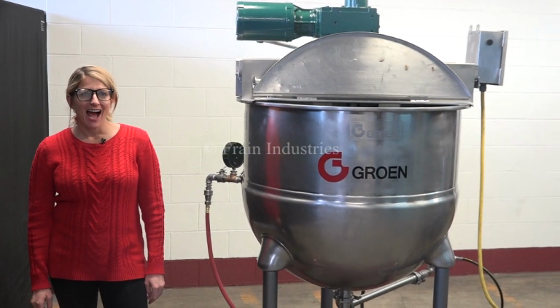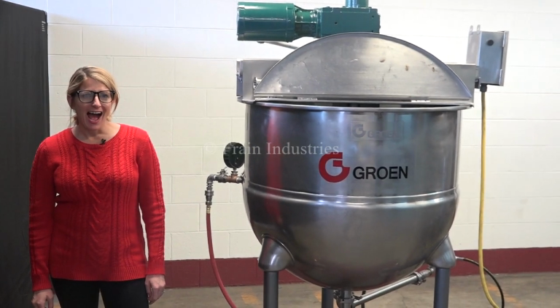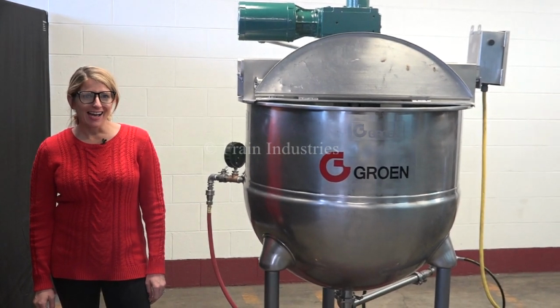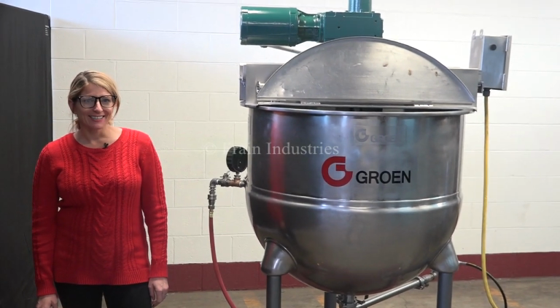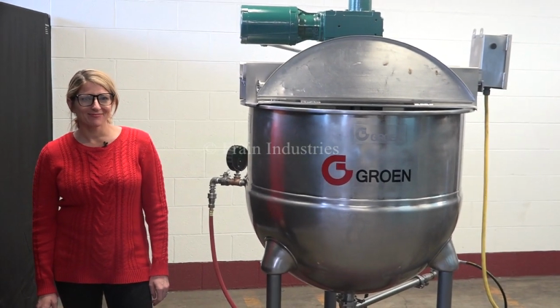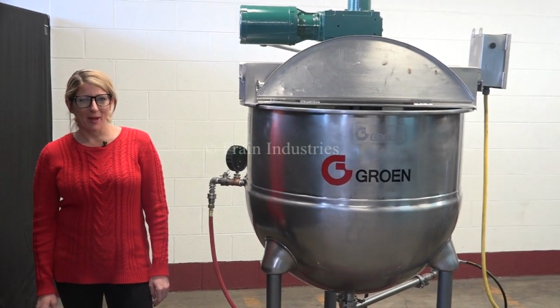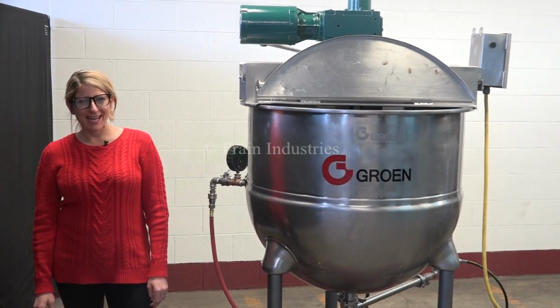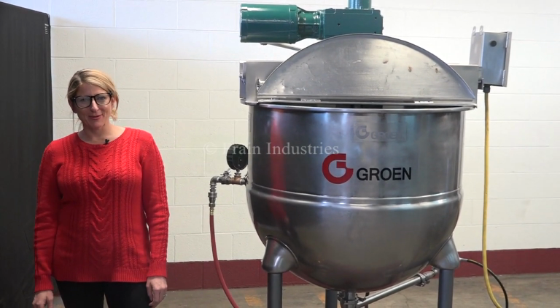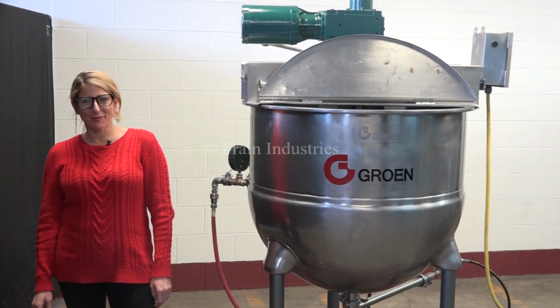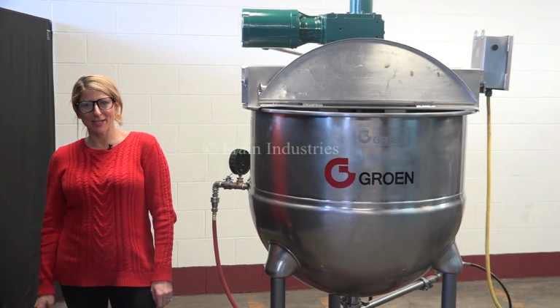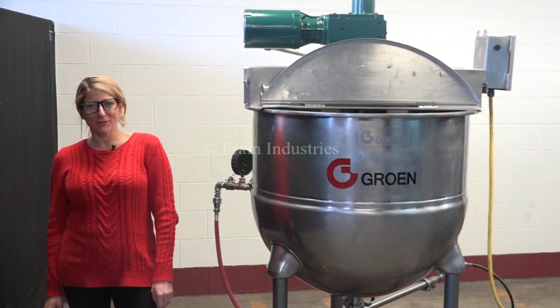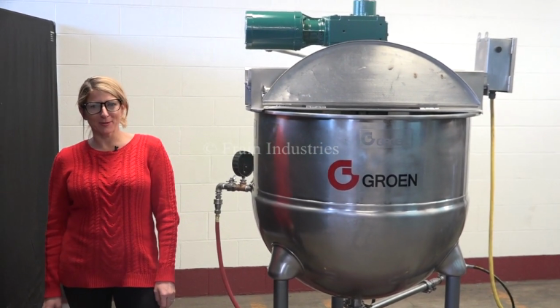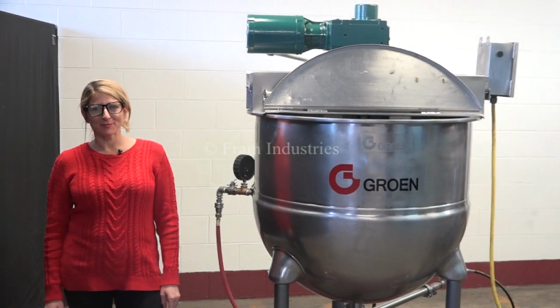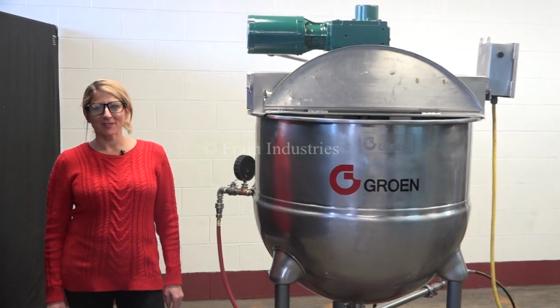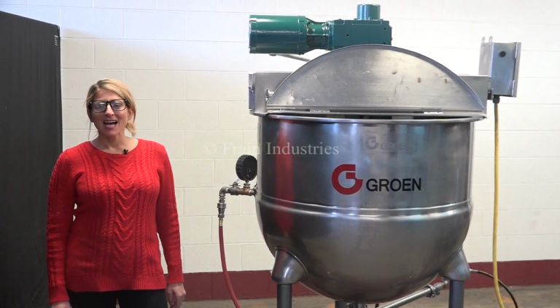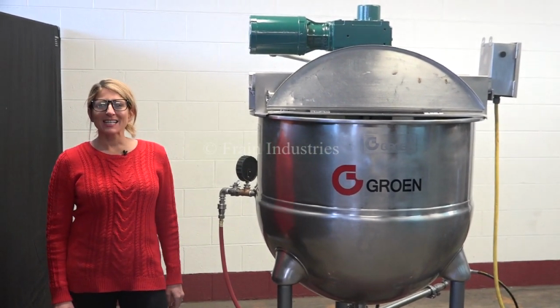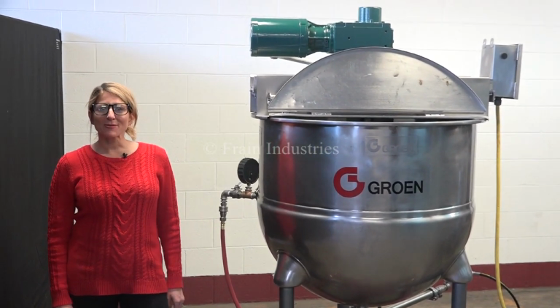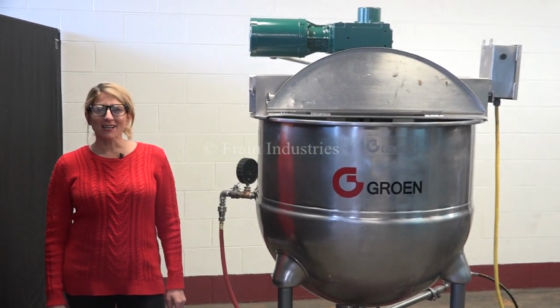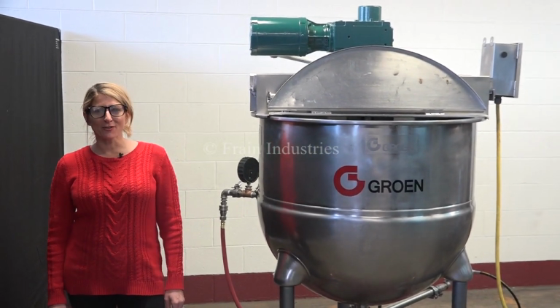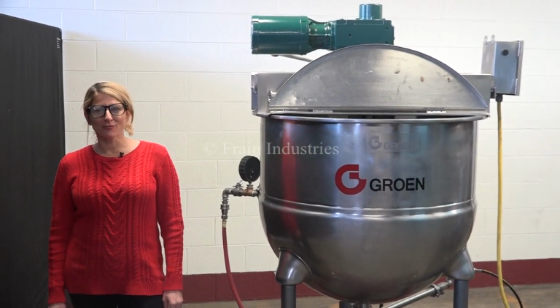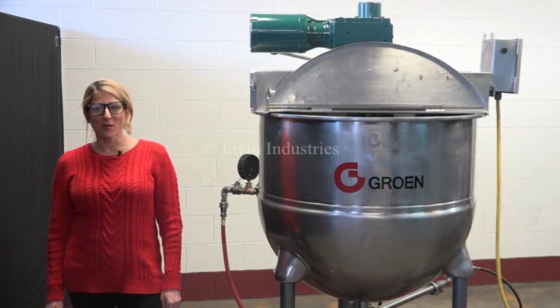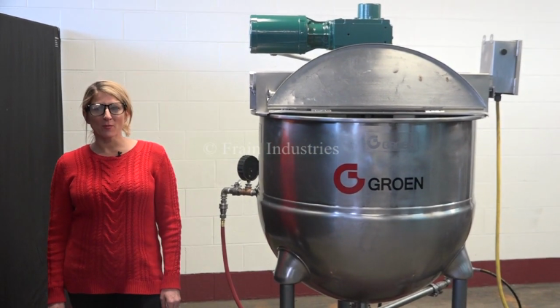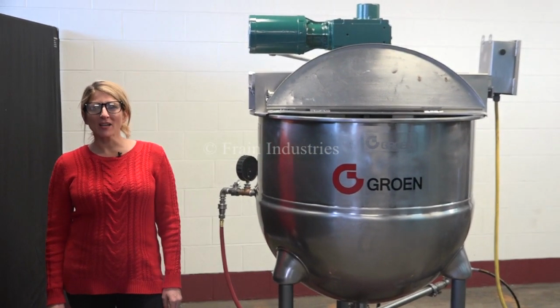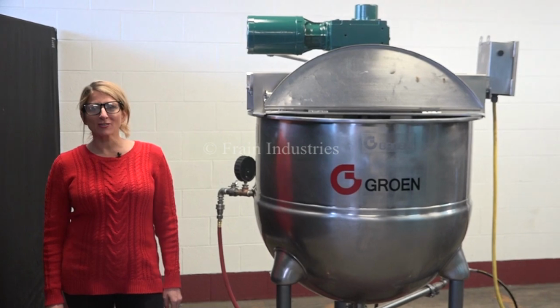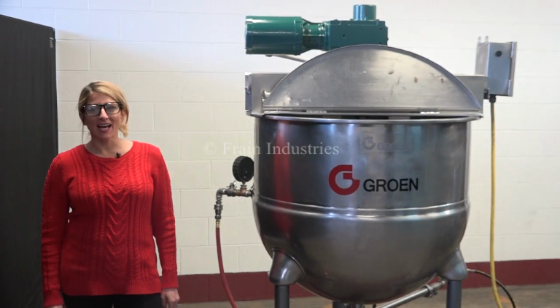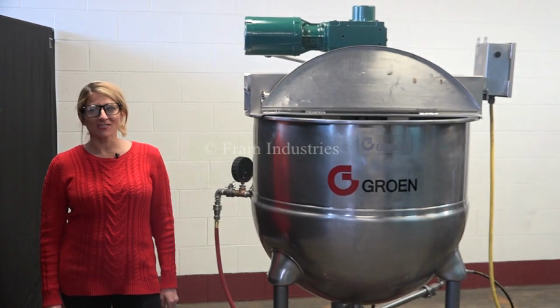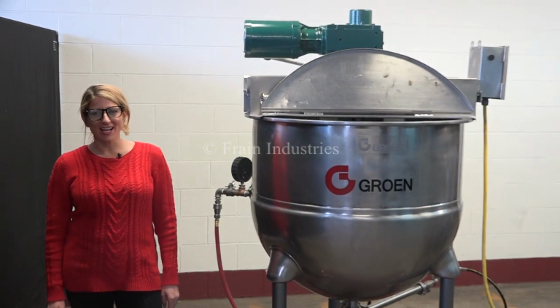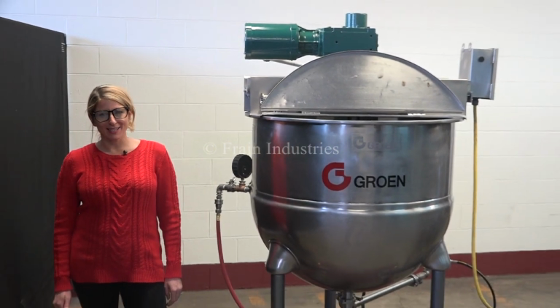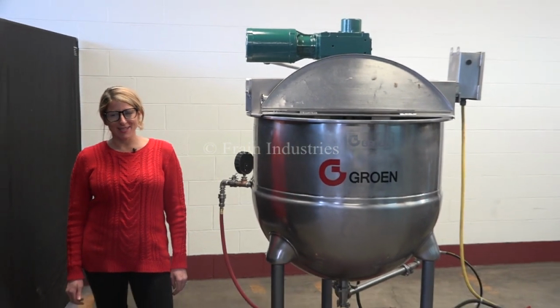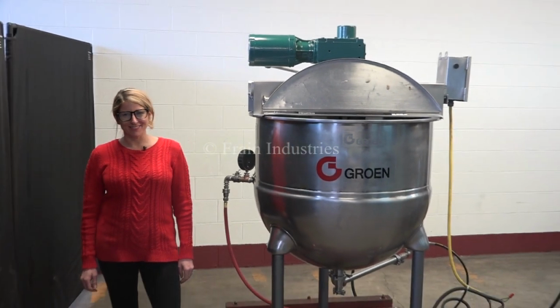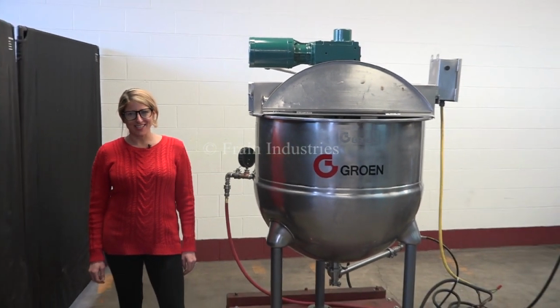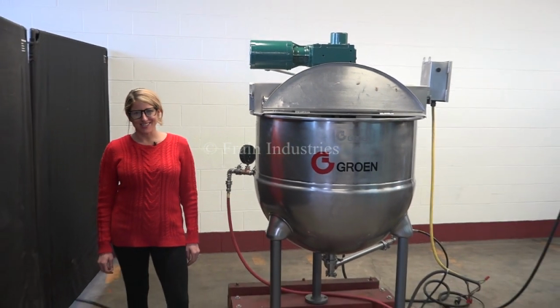Hi, I'm Katie with The Frame Group. Today we're cycling your grow-in 100-gallon jacketed mixing vessel.